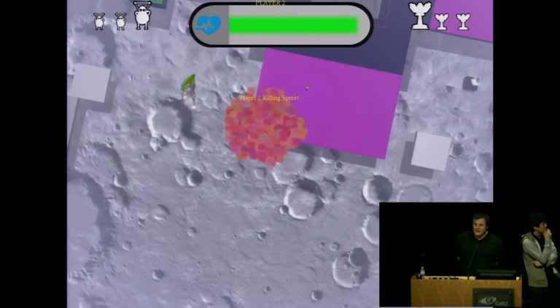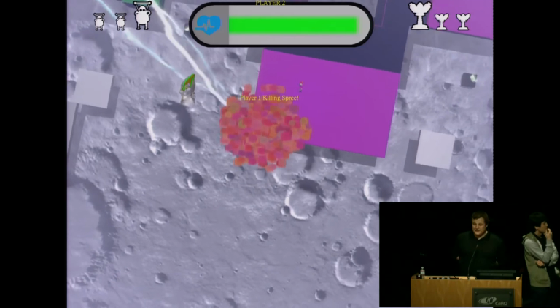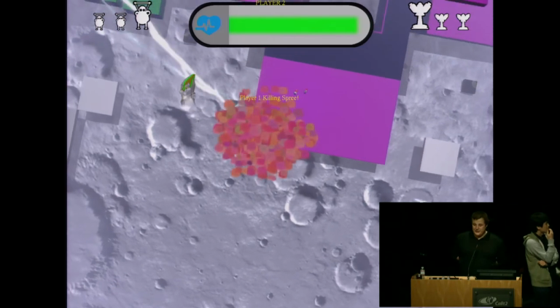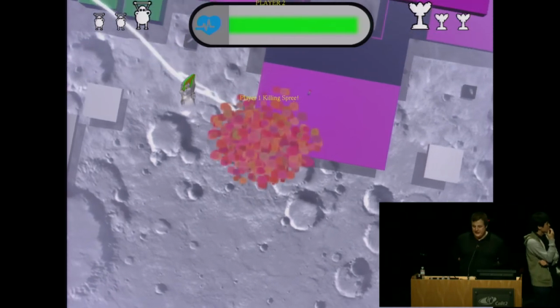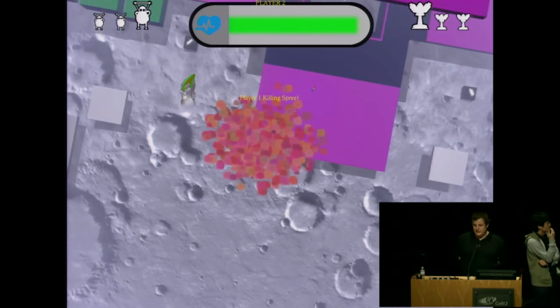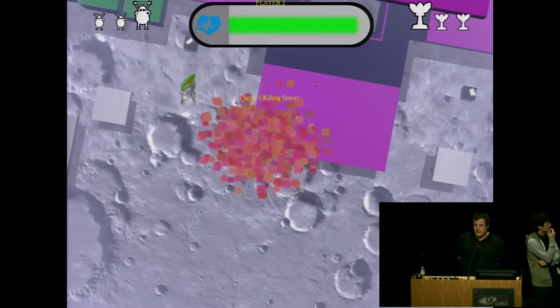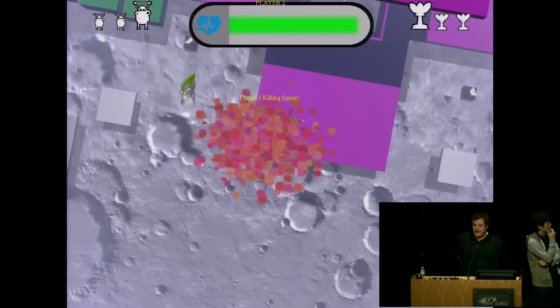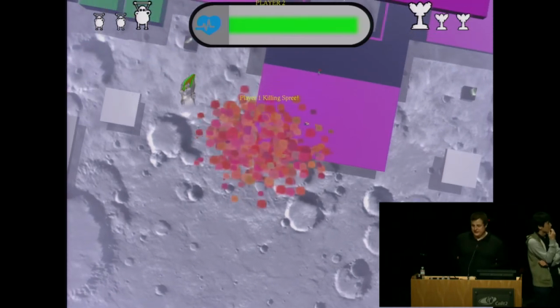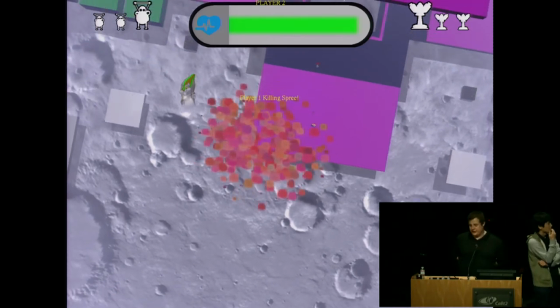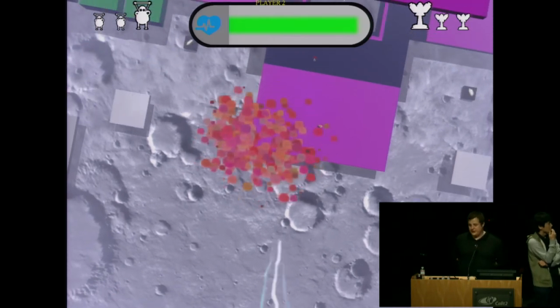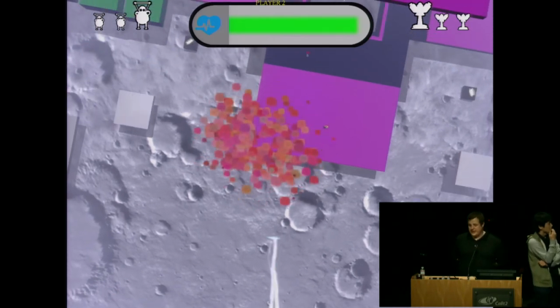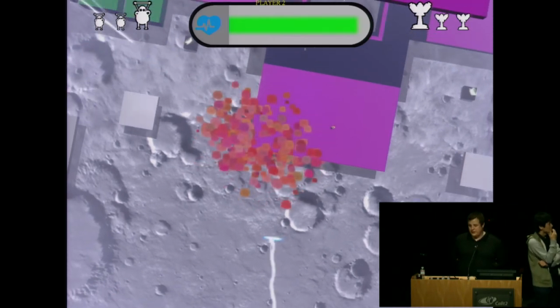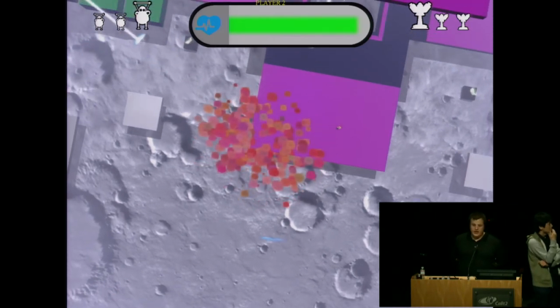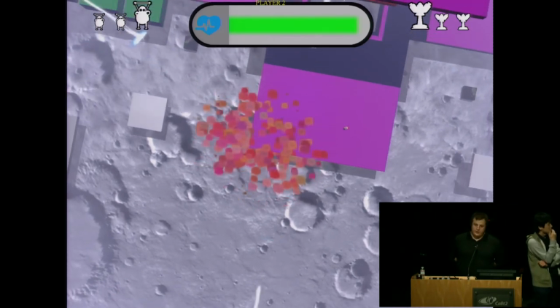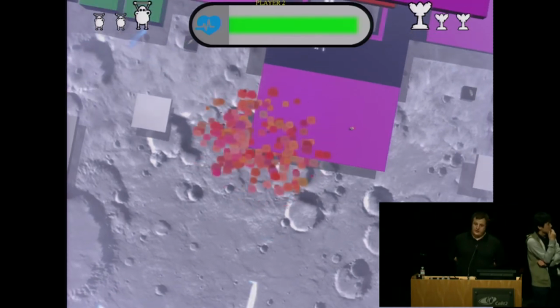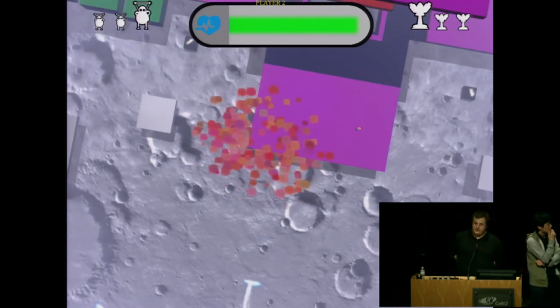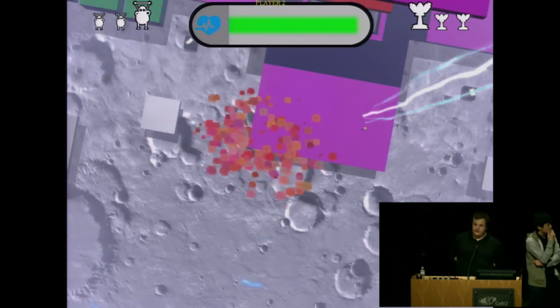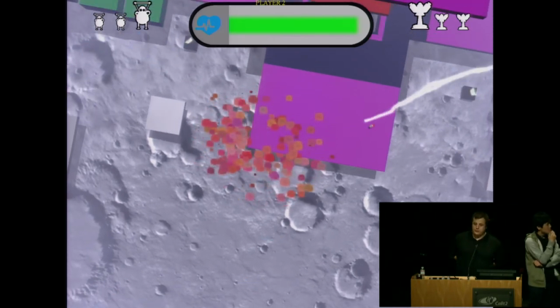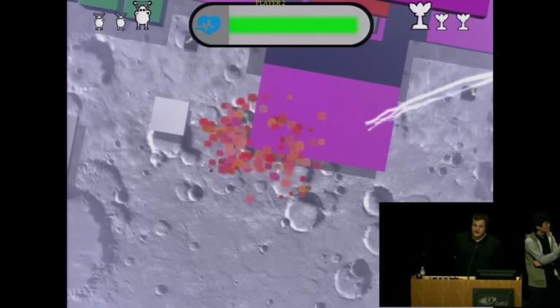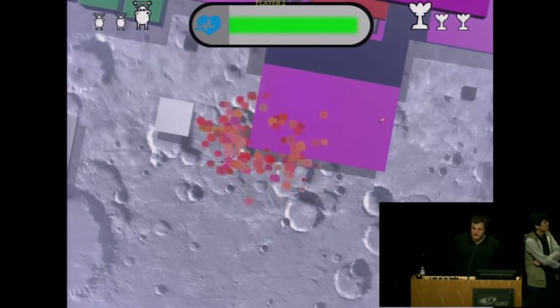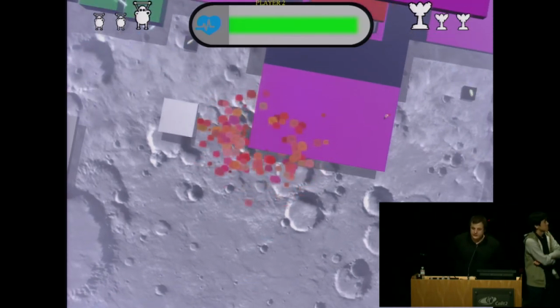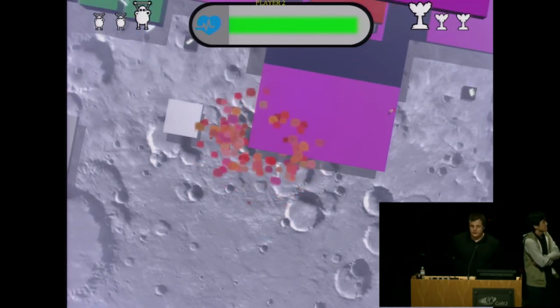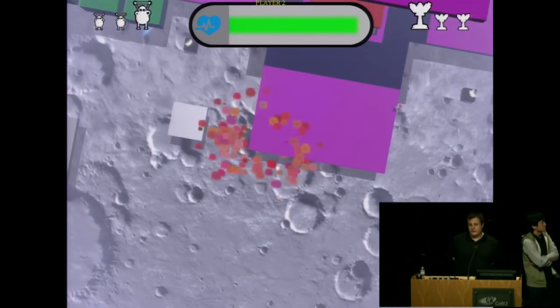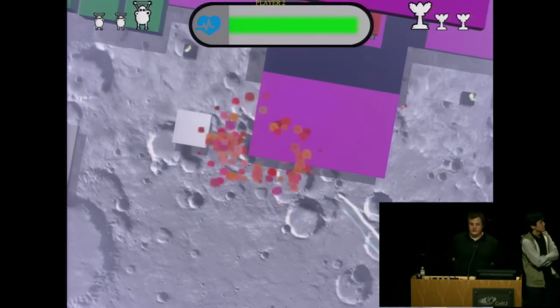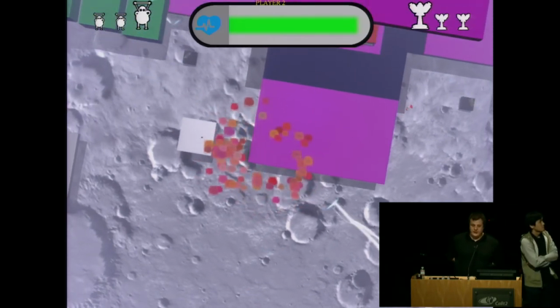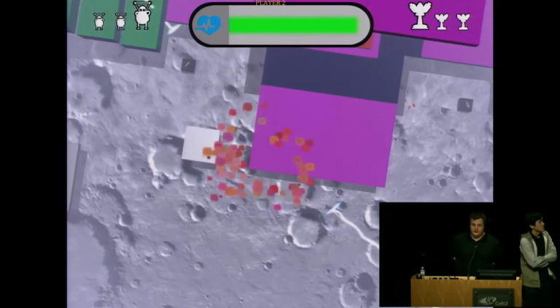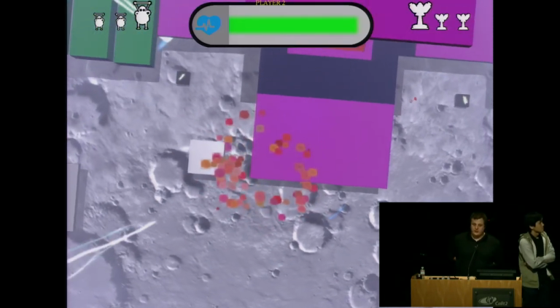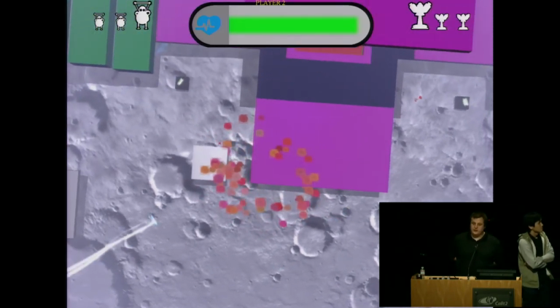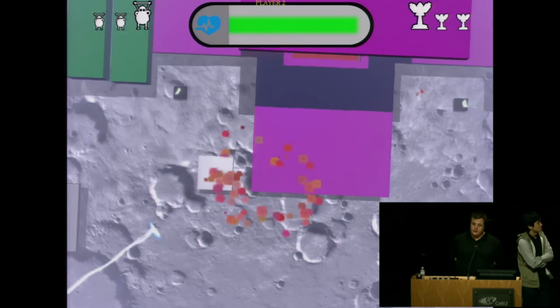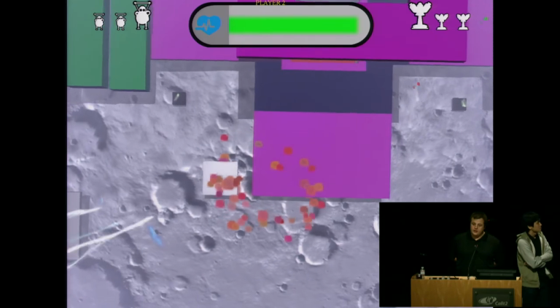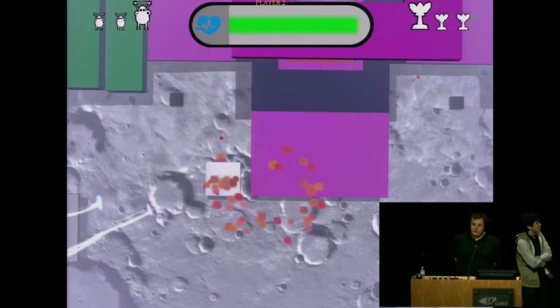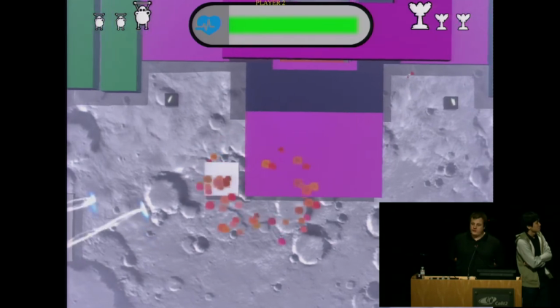There are no objectives or bonuses based on killing the enemy players — killing them doesn't do anything to prevent them from destroying your tower.